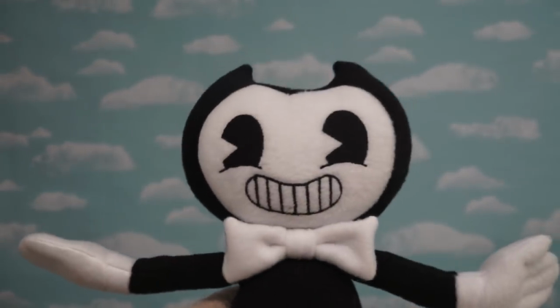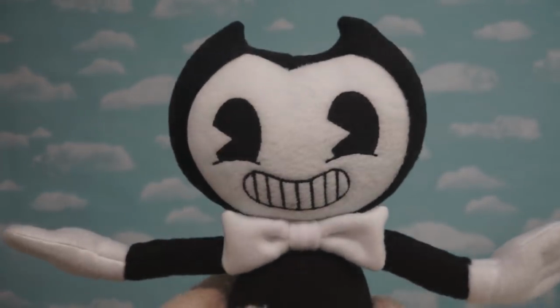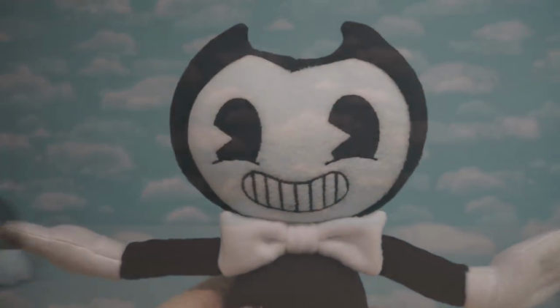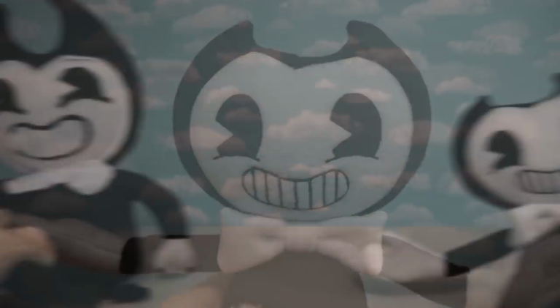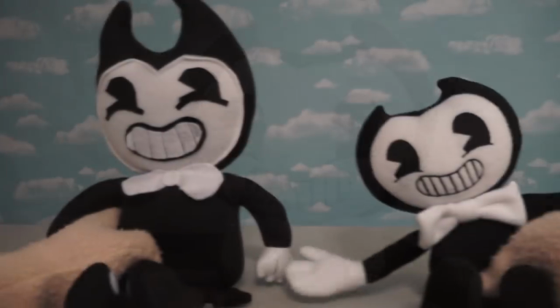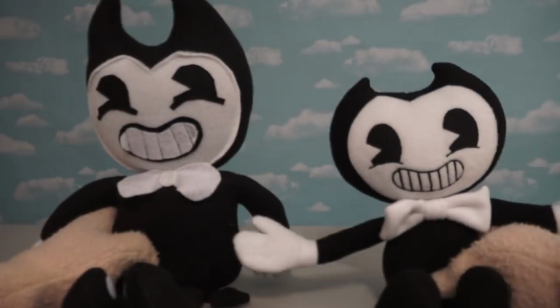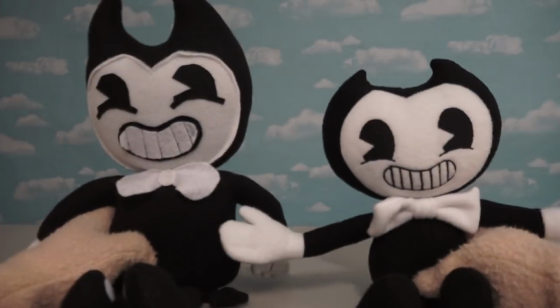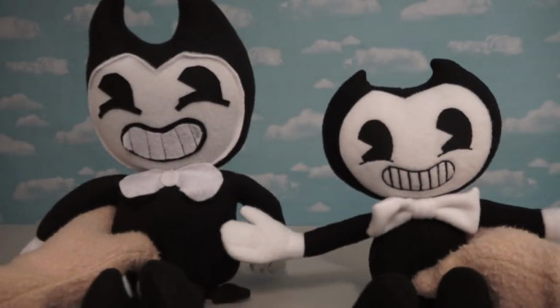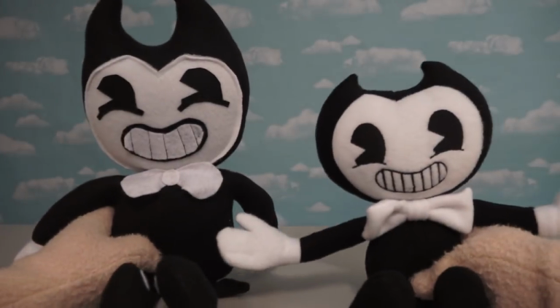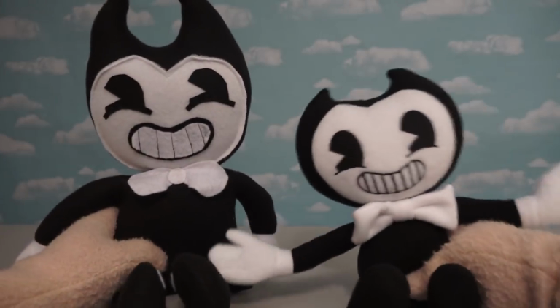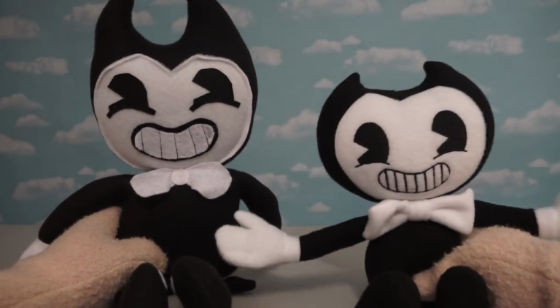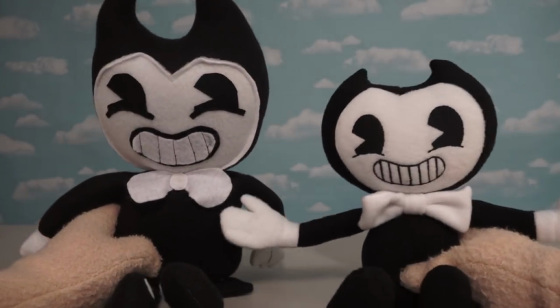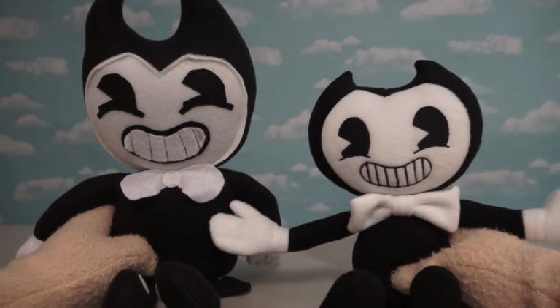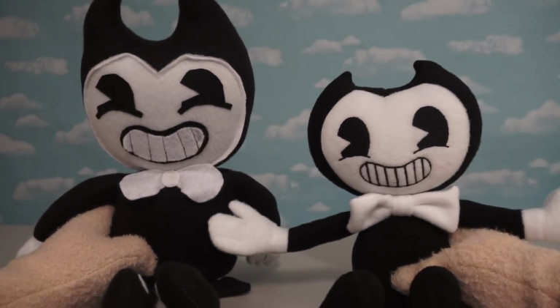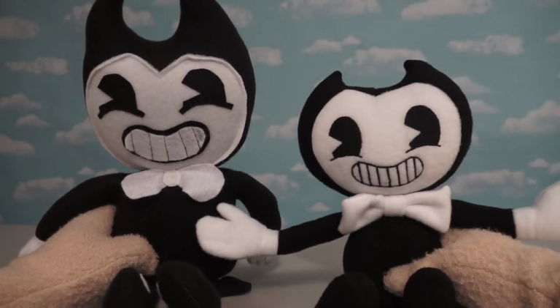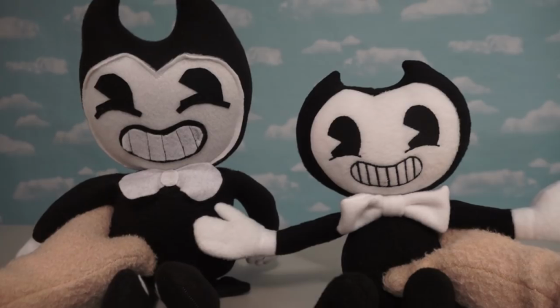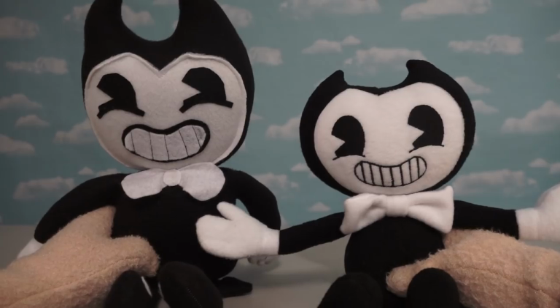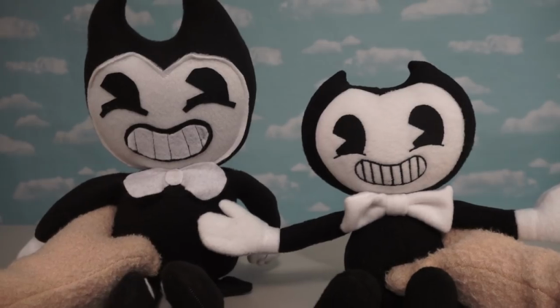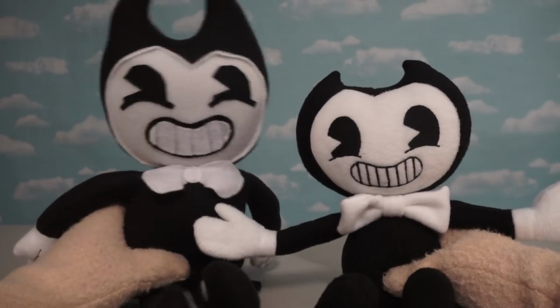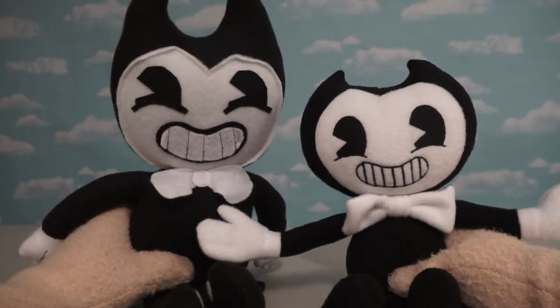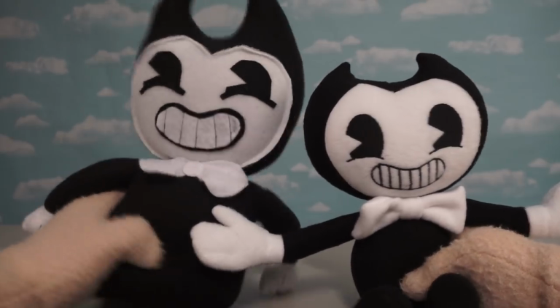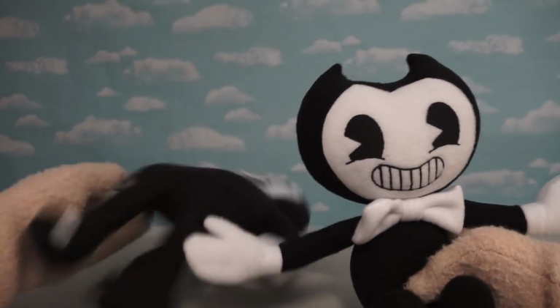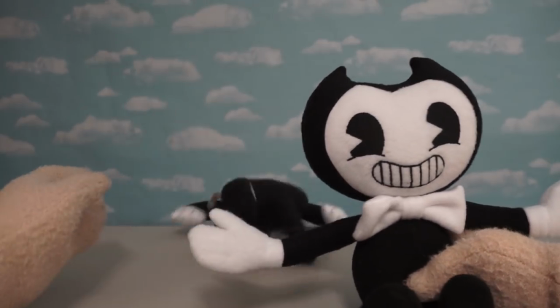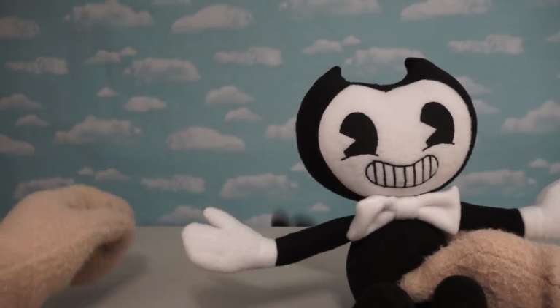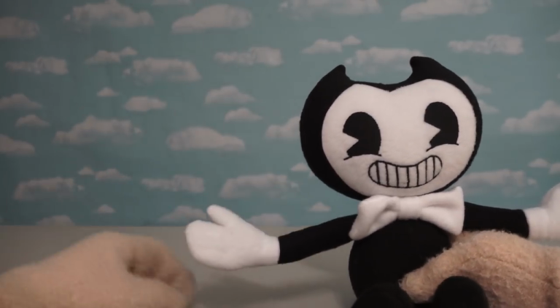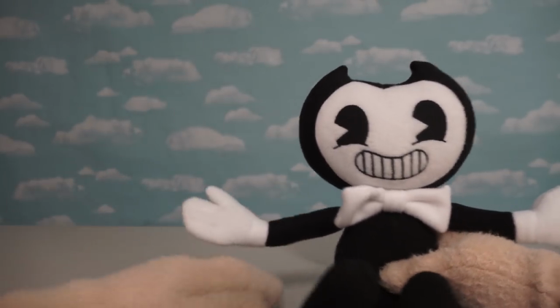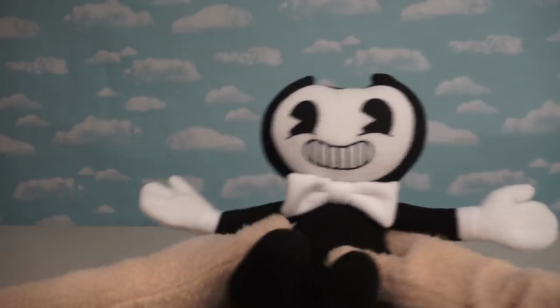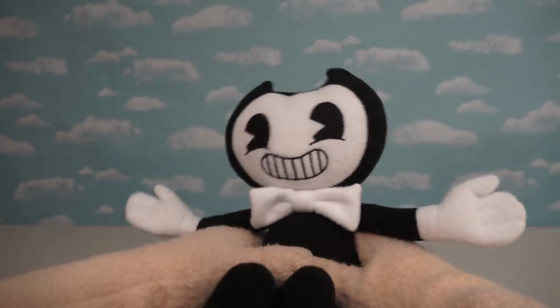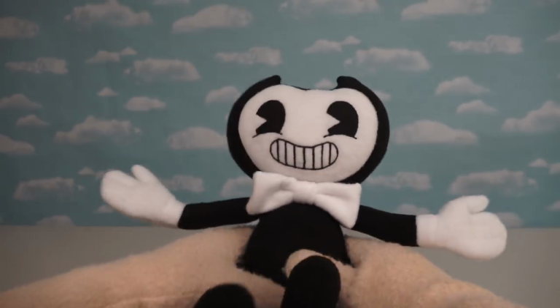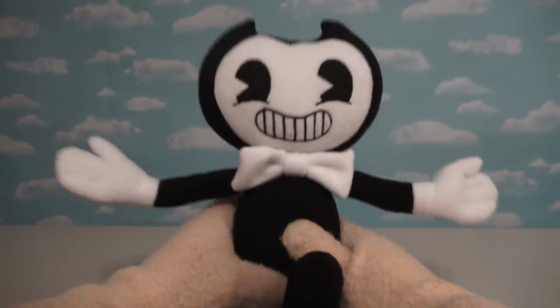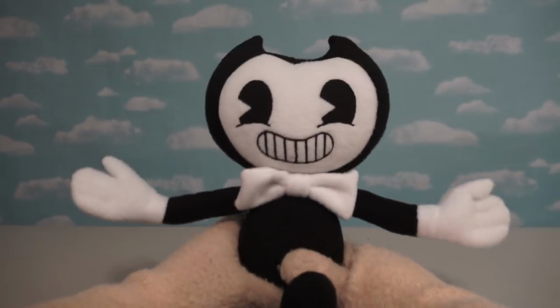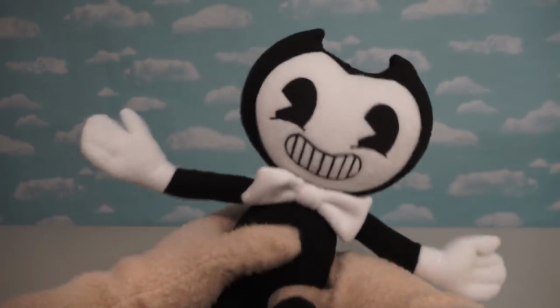And when we compare both these Bendys side by side, we see which one is the winner — not this guy, this guy!